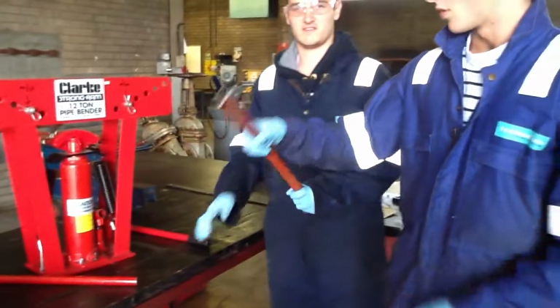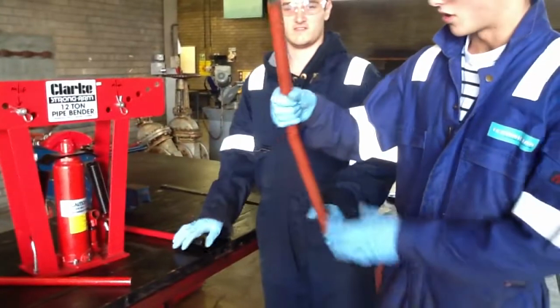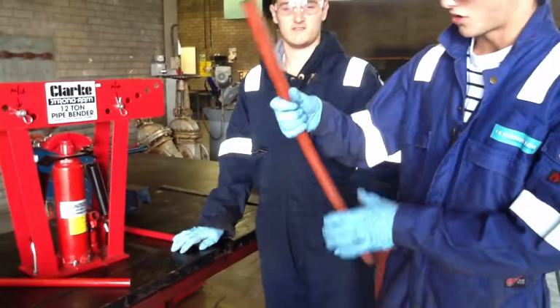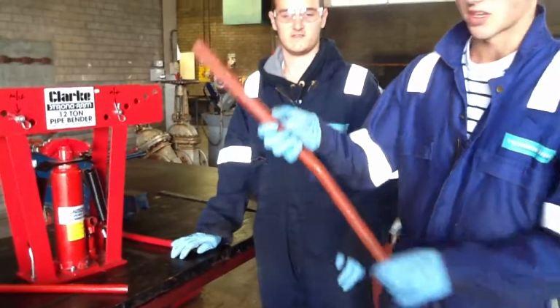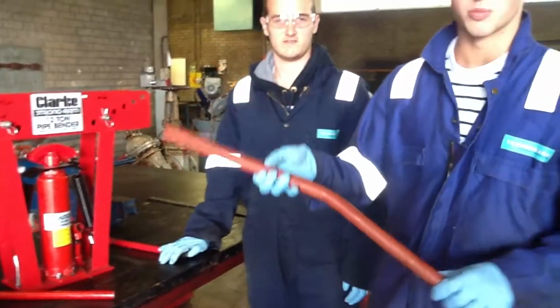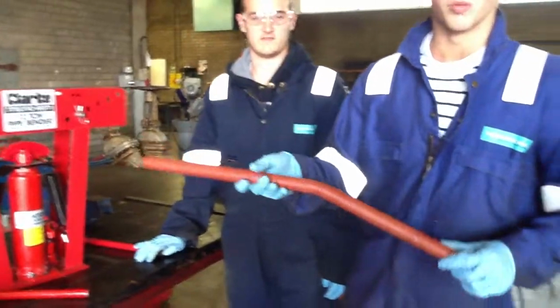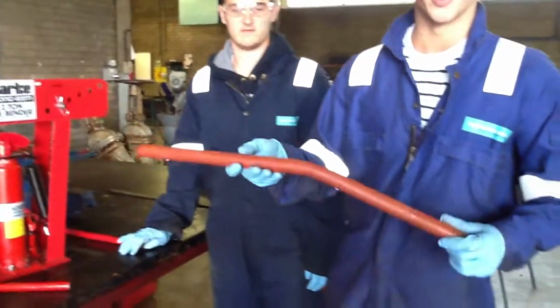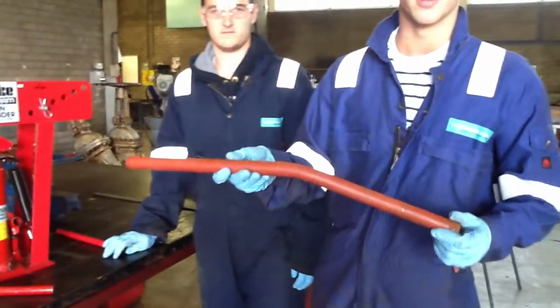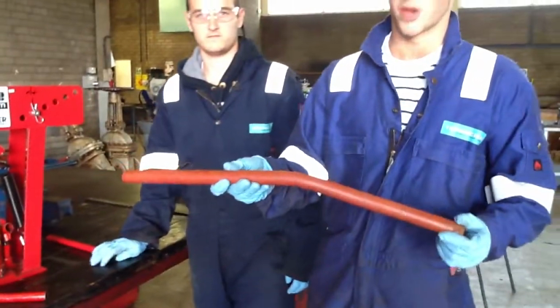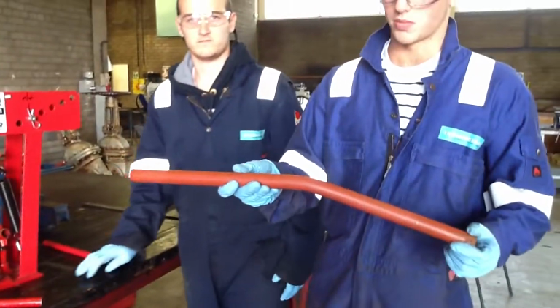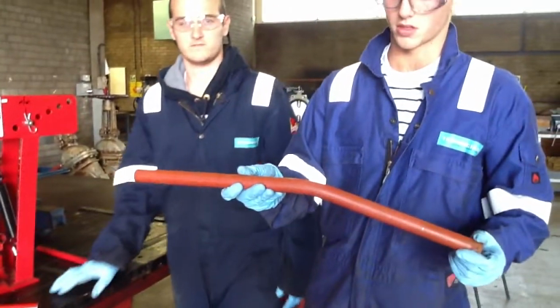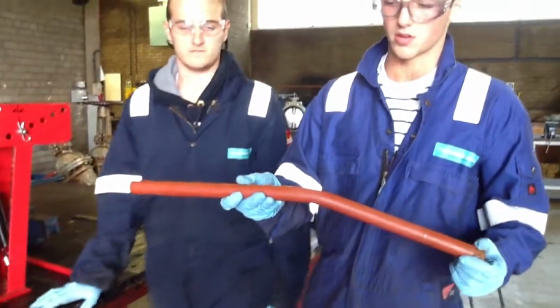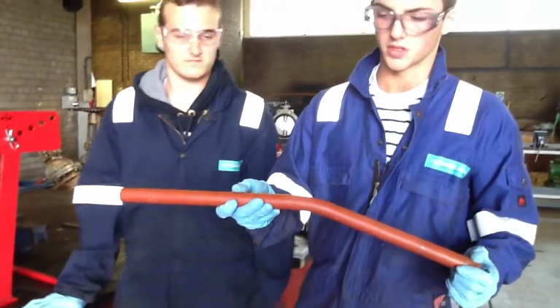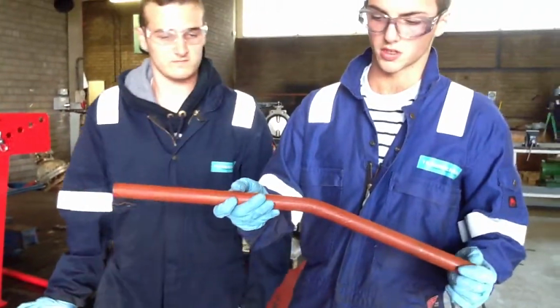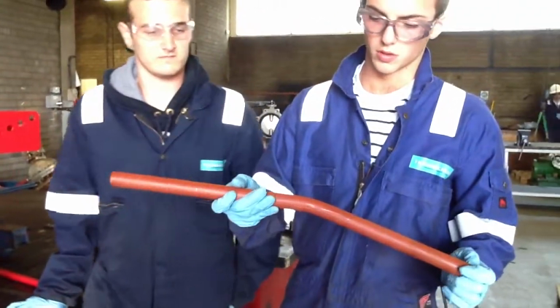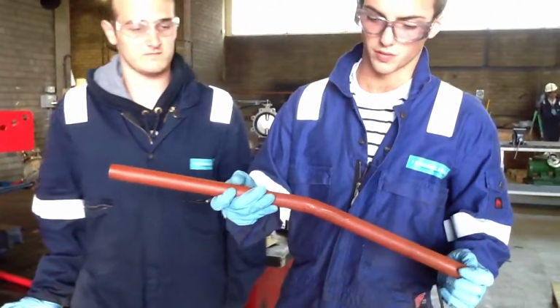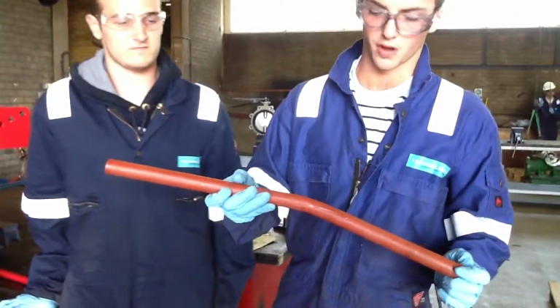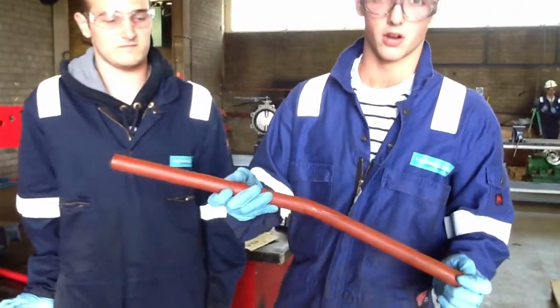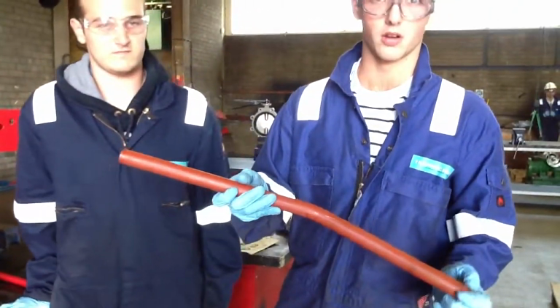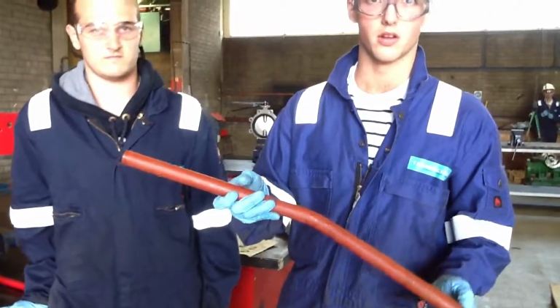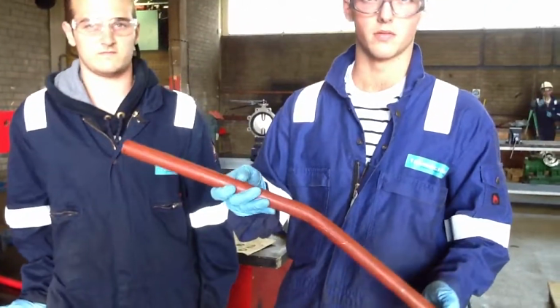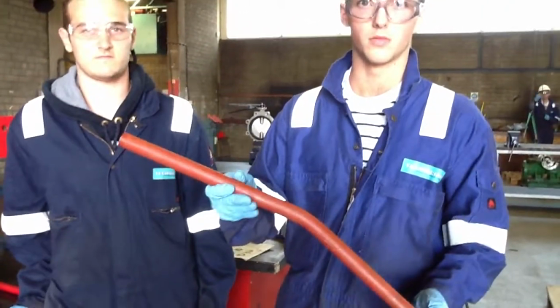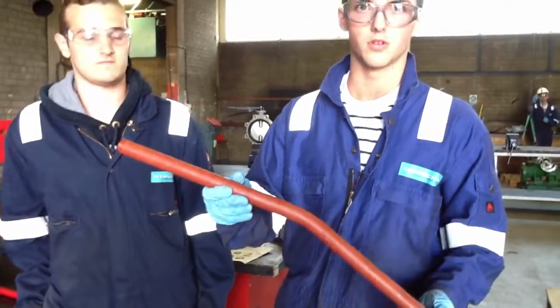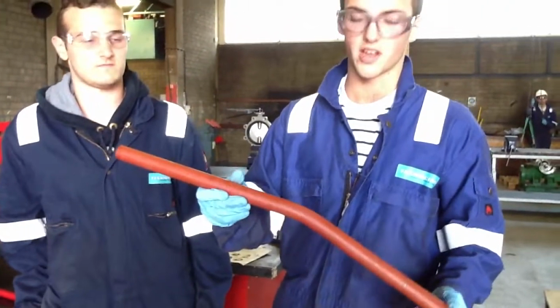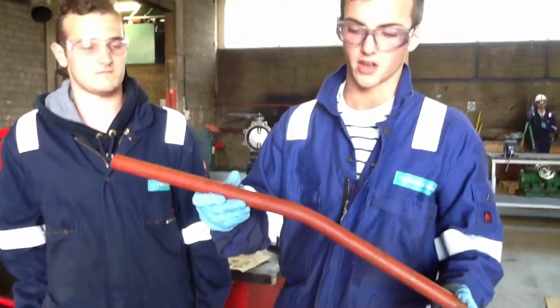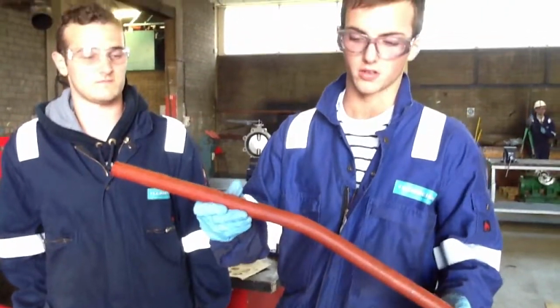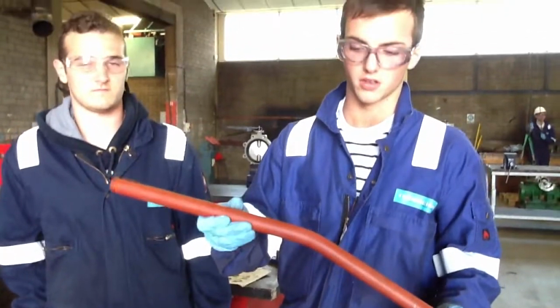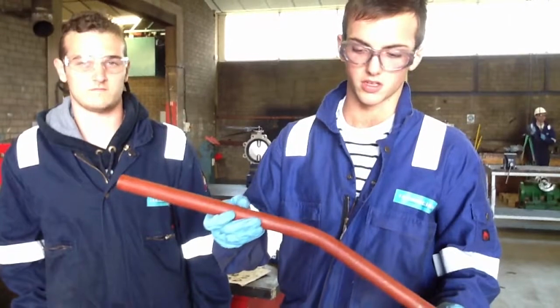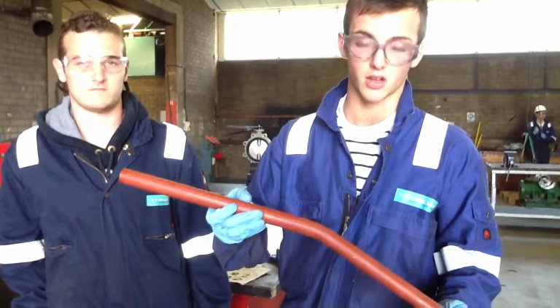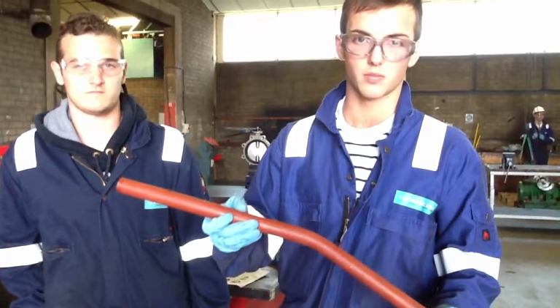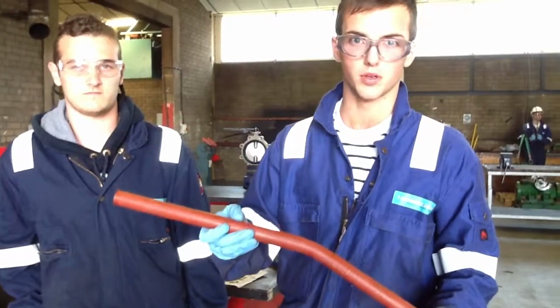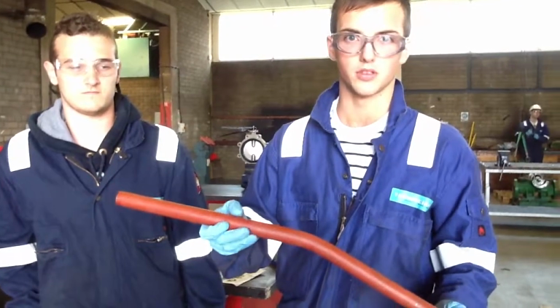That's just a small bend in the pipe. You can obviously go further and do it to any angle you need.